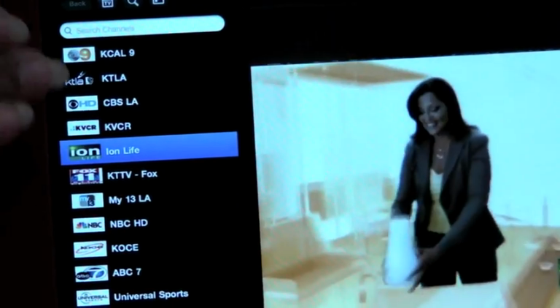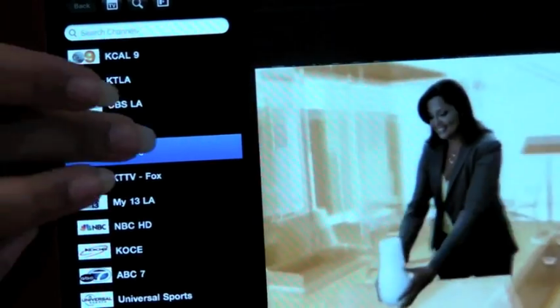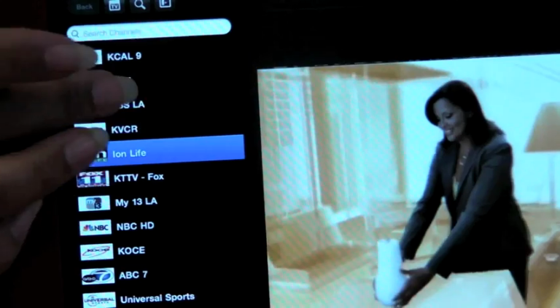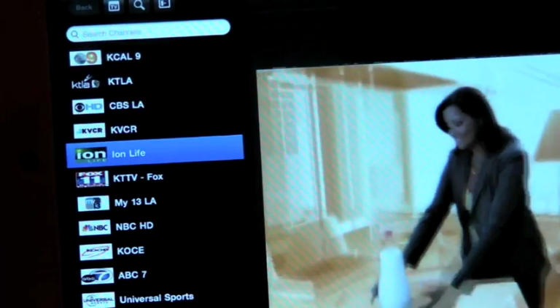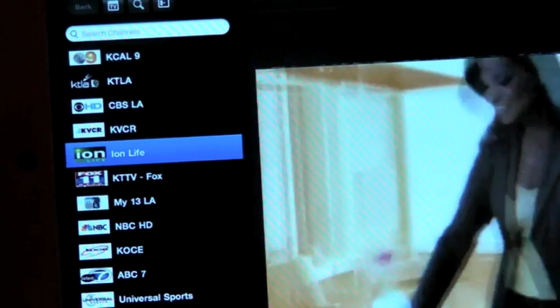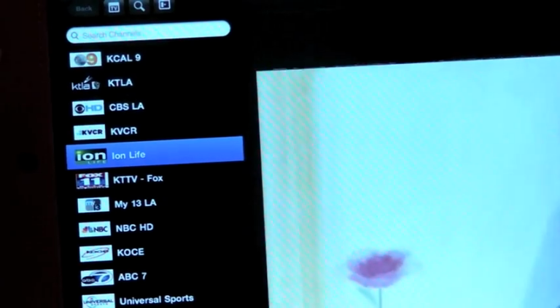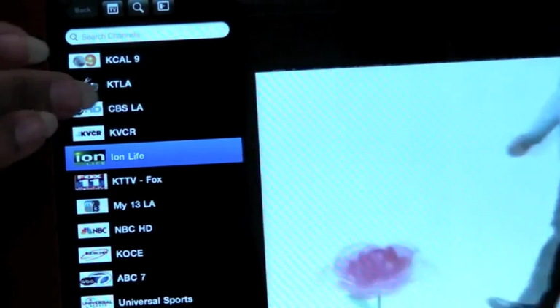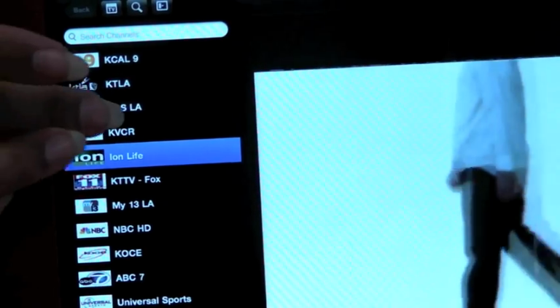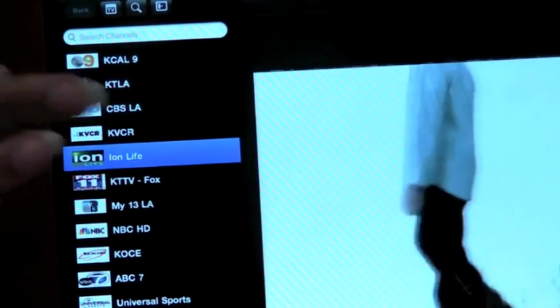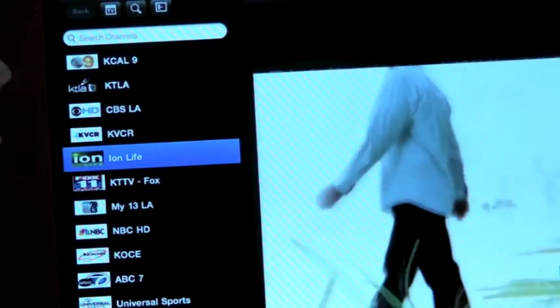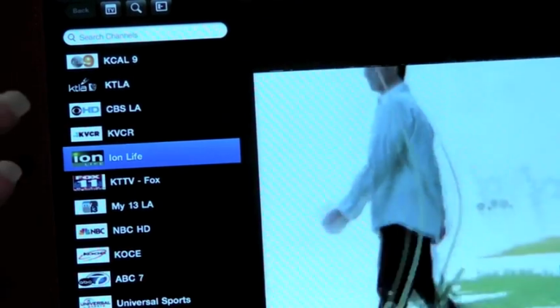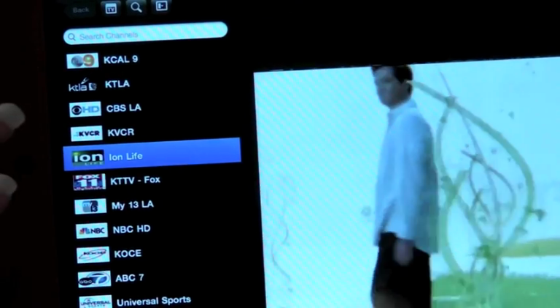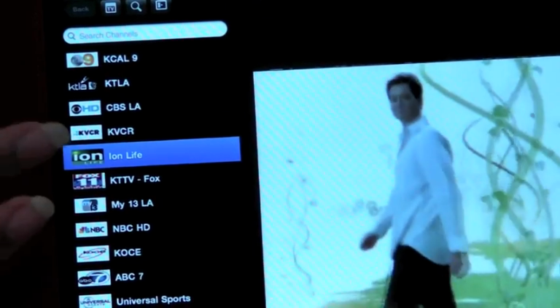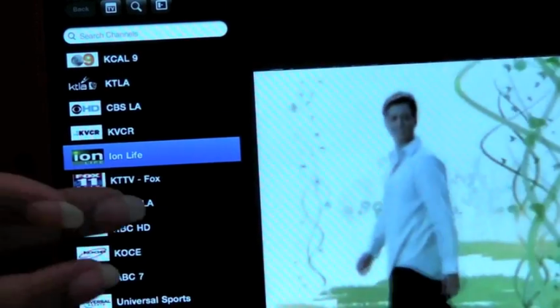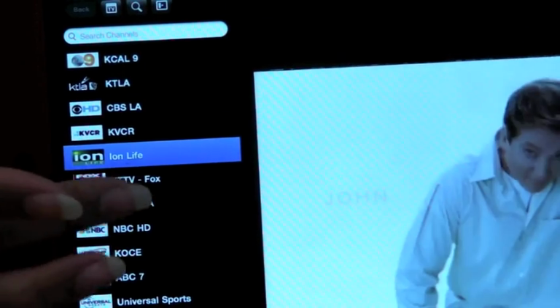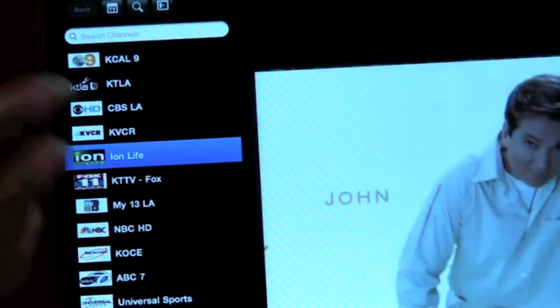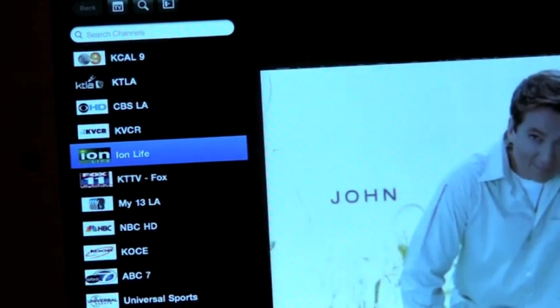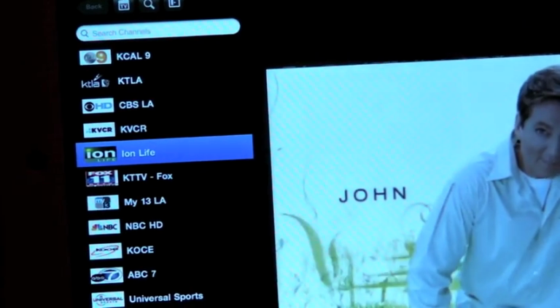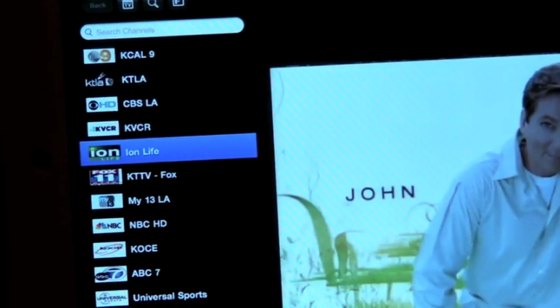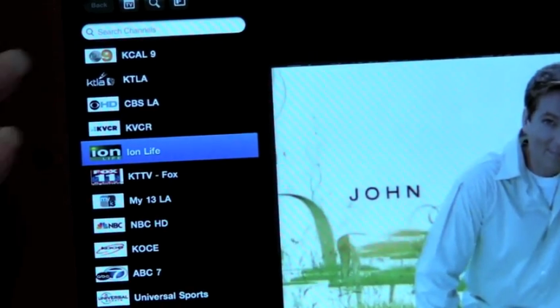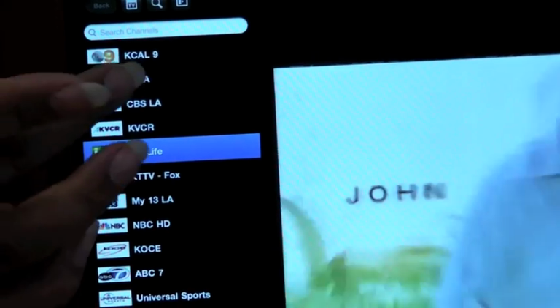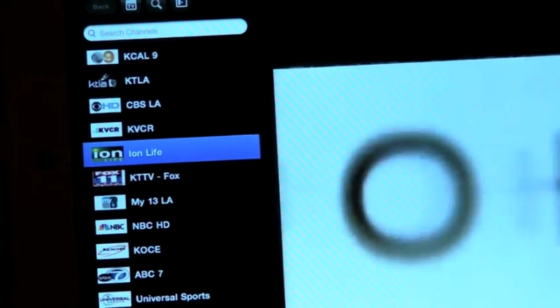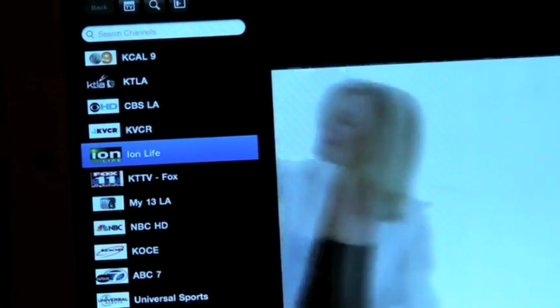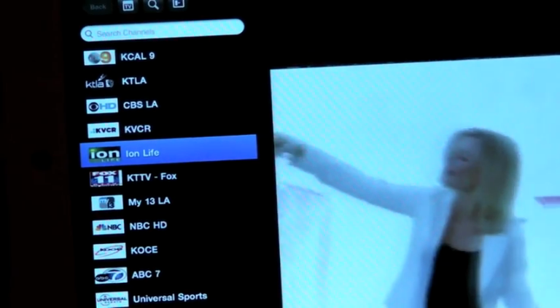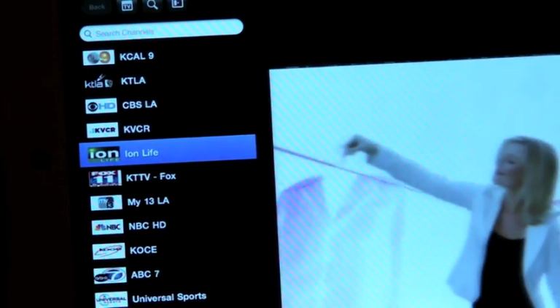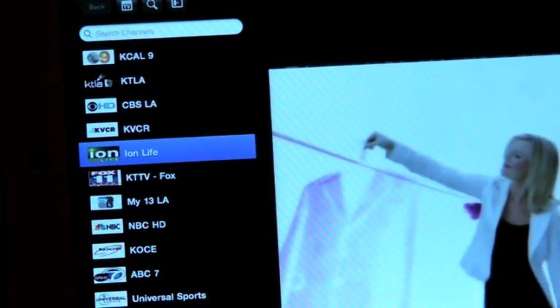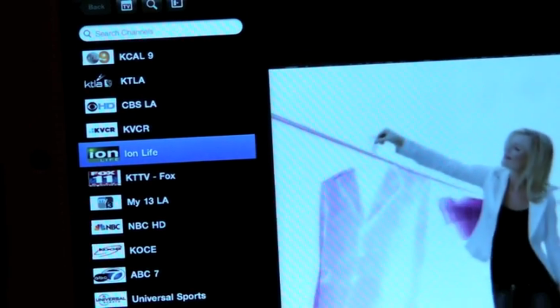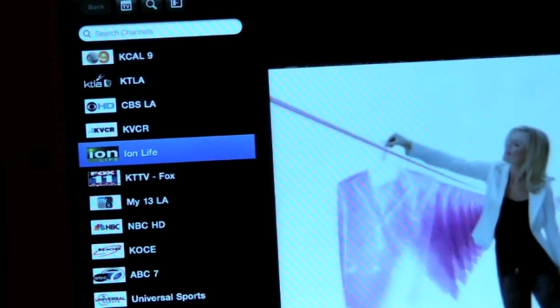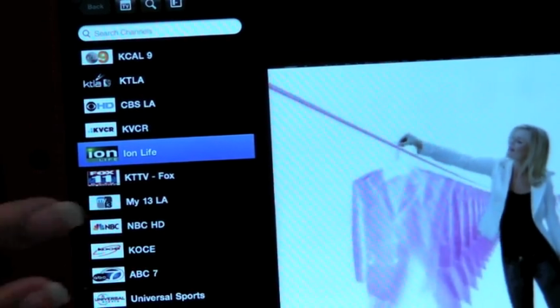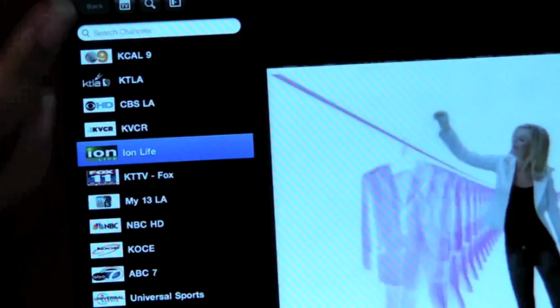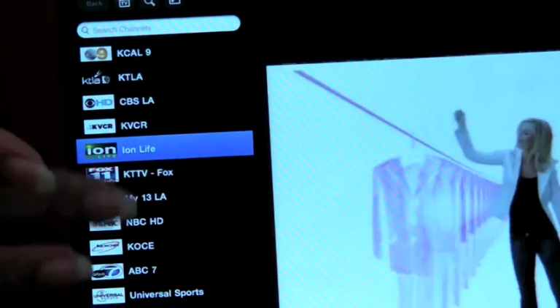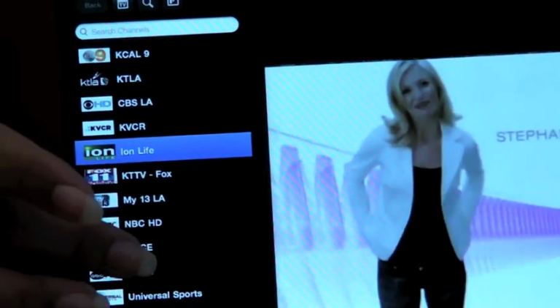We've got CBS, ABC, NBC, Fox, My, and all this stuff.